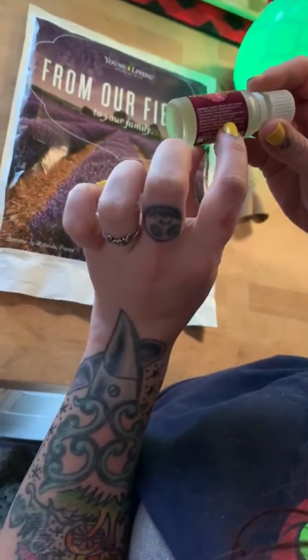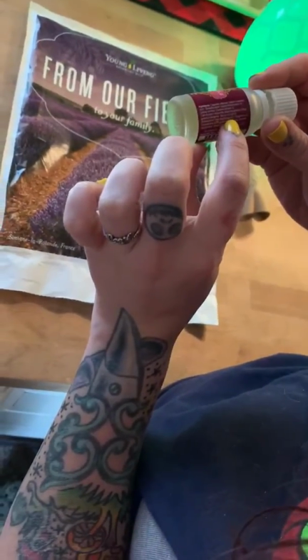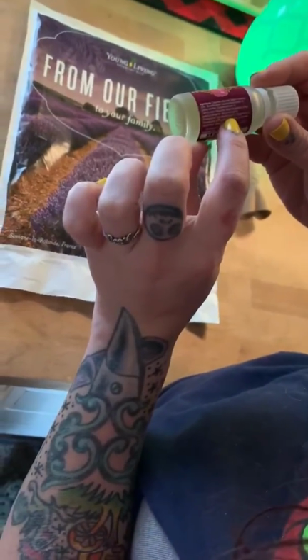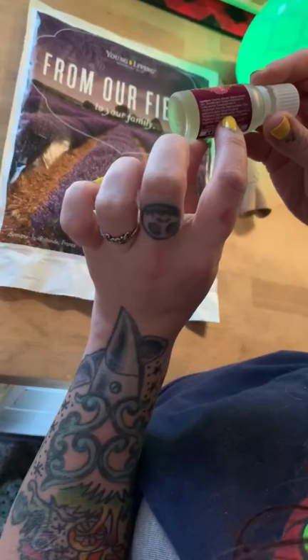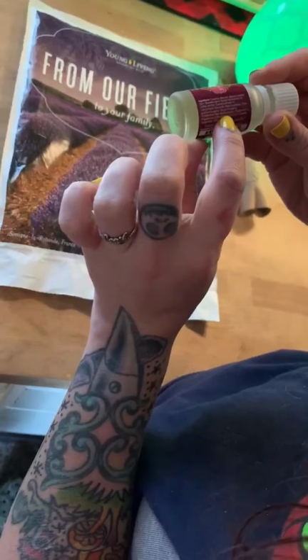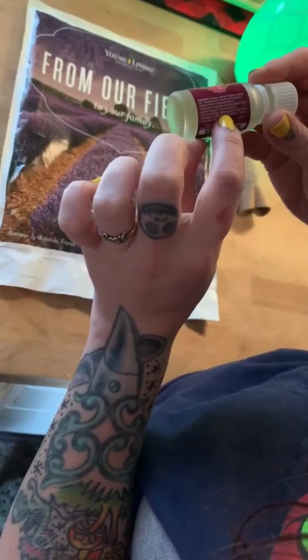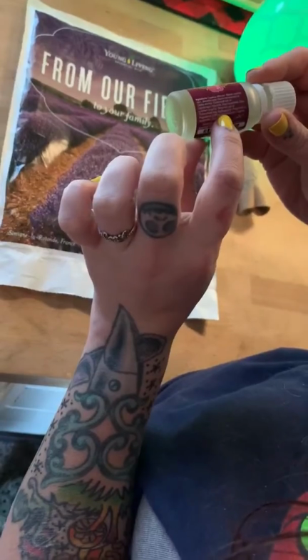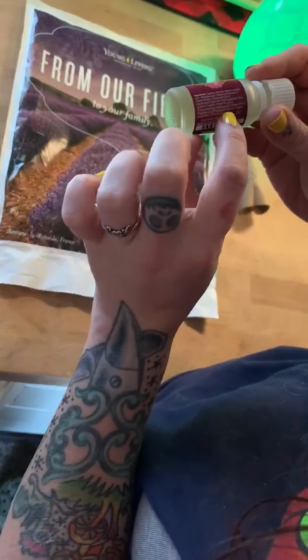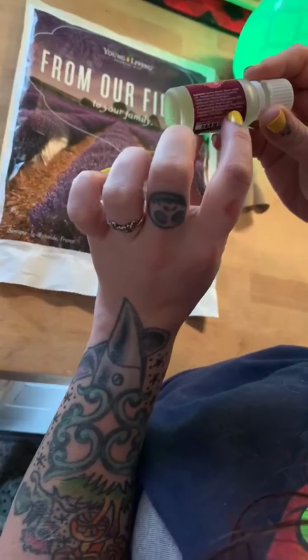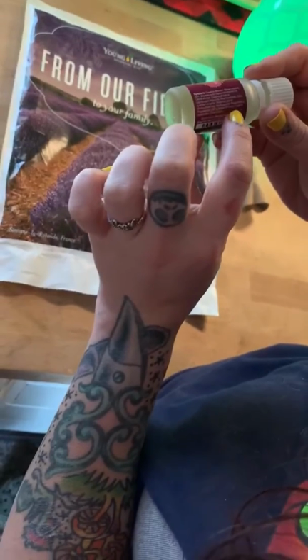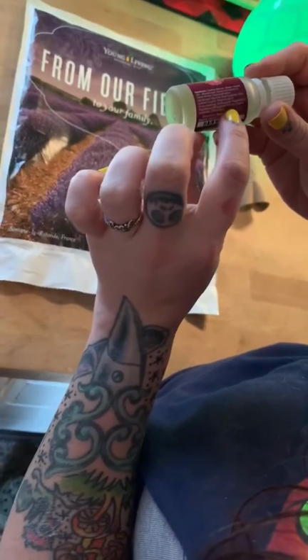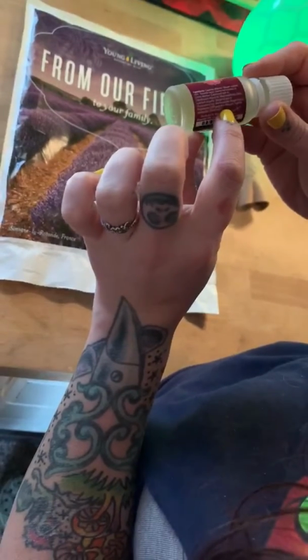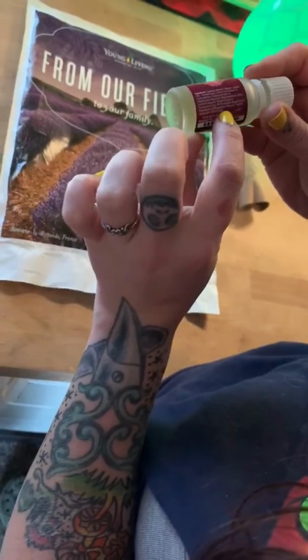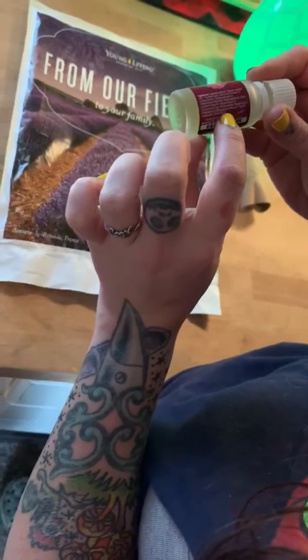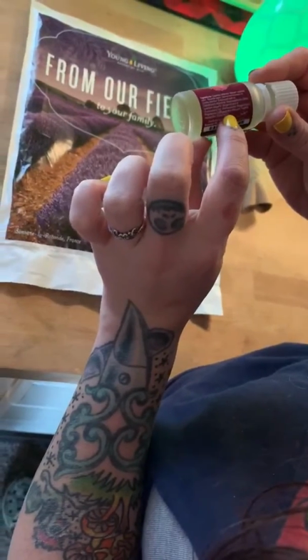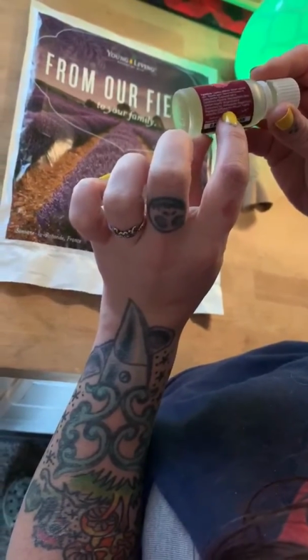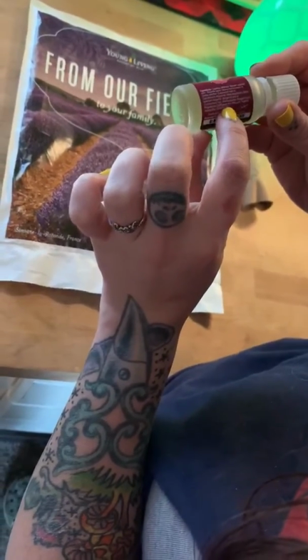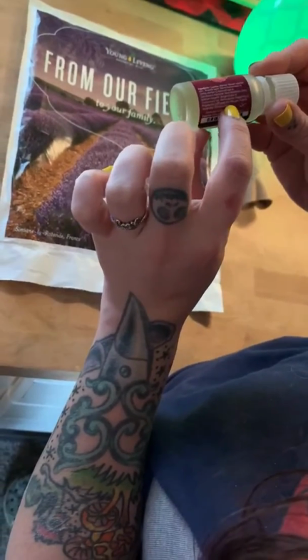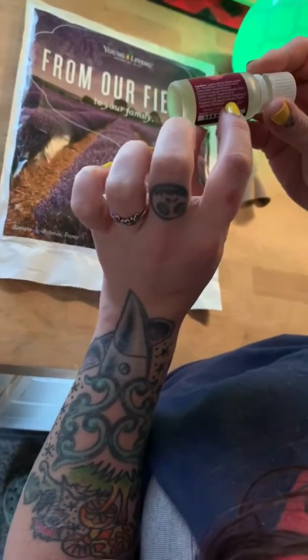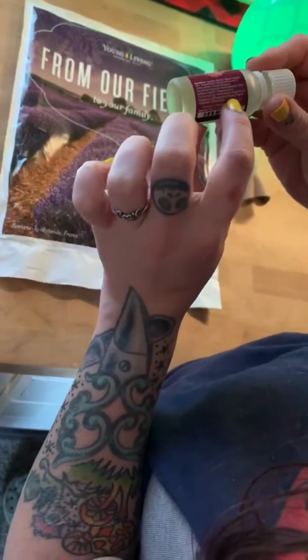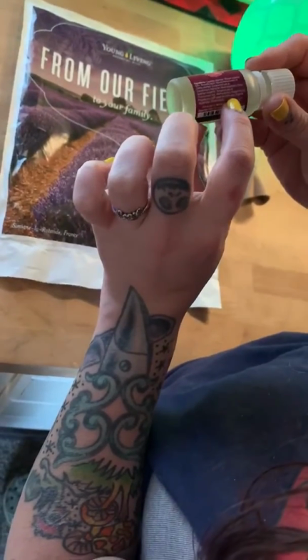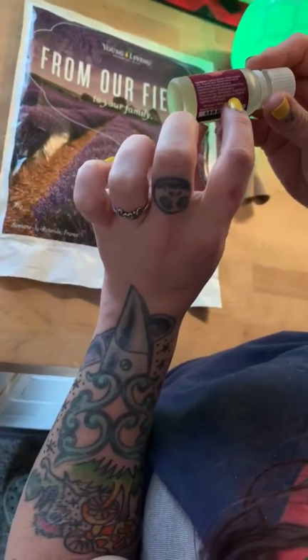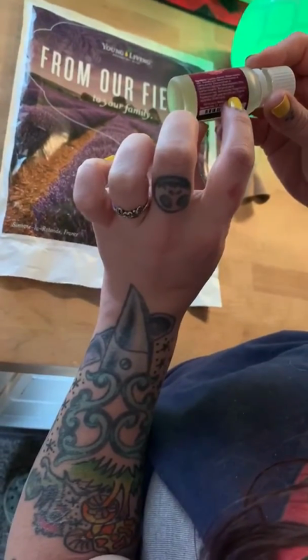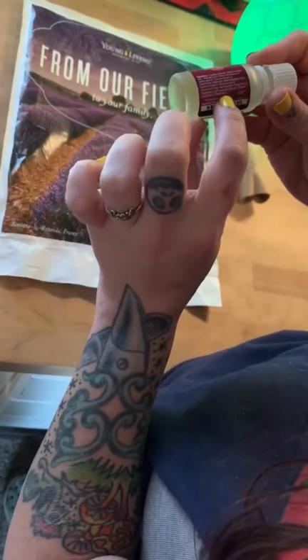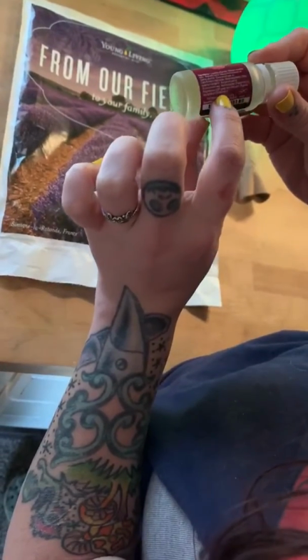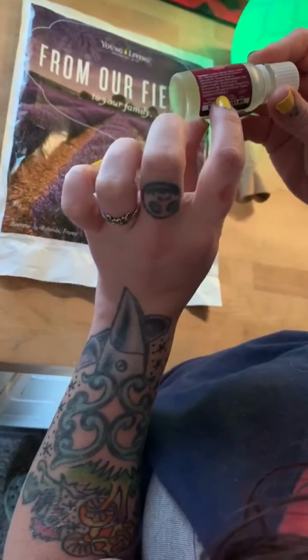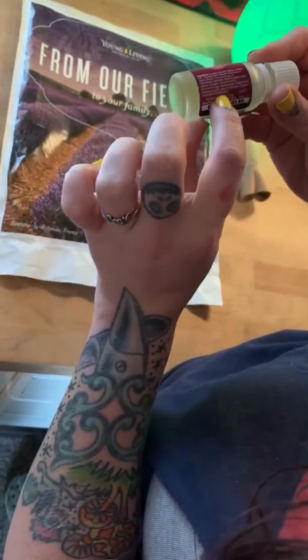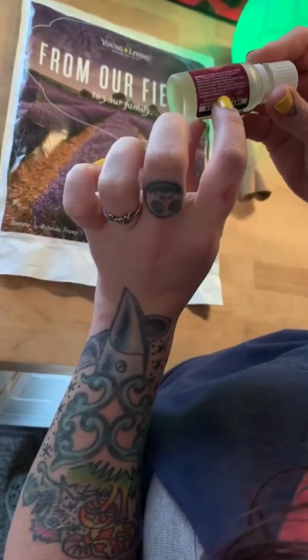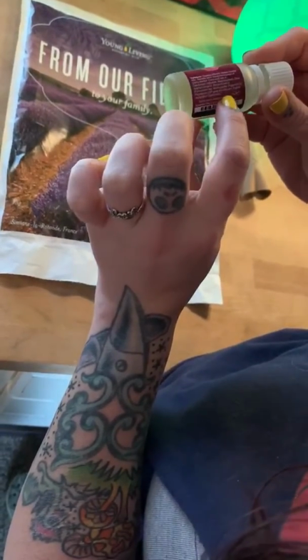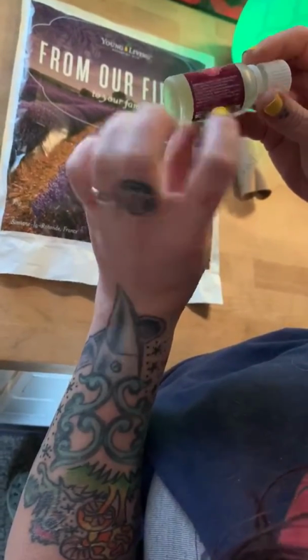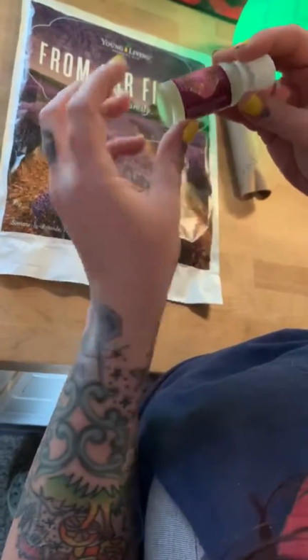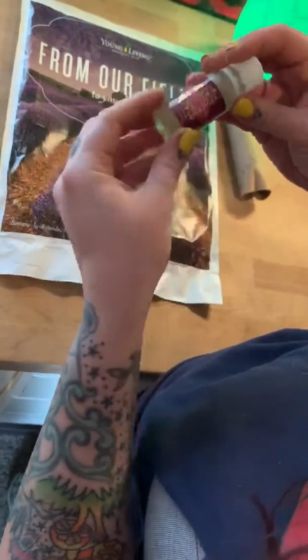It also has Bergamot, Peppermint Oil, Wild Yam, and Clove Bud Oil.